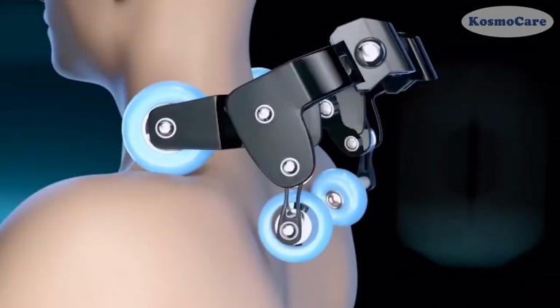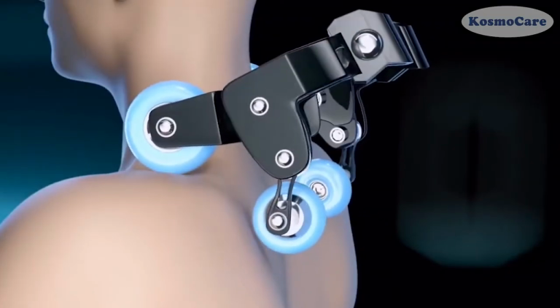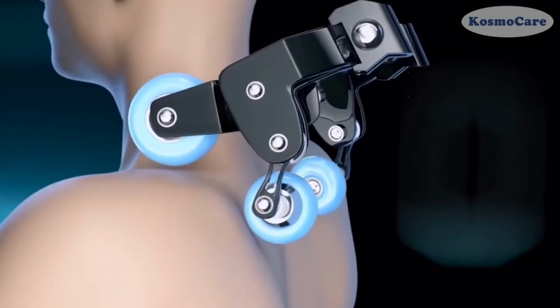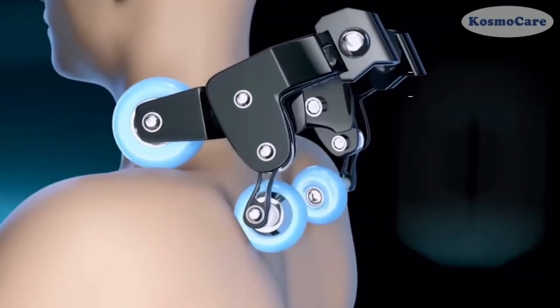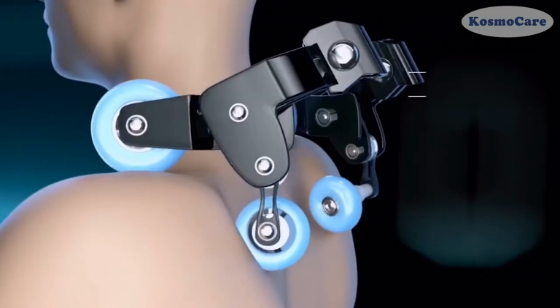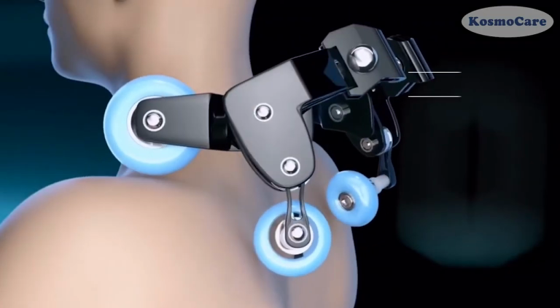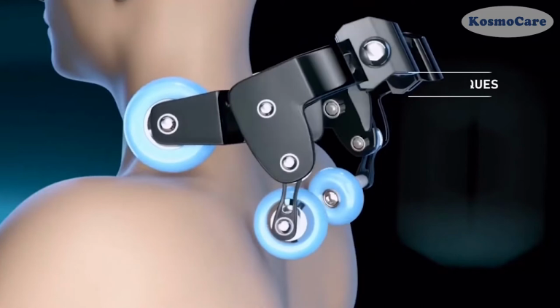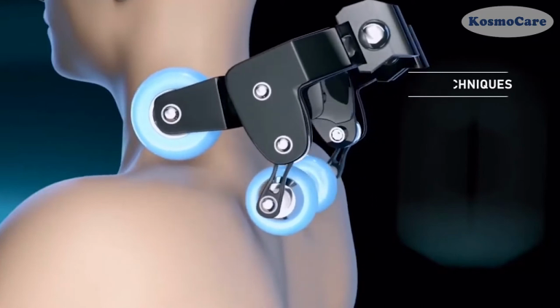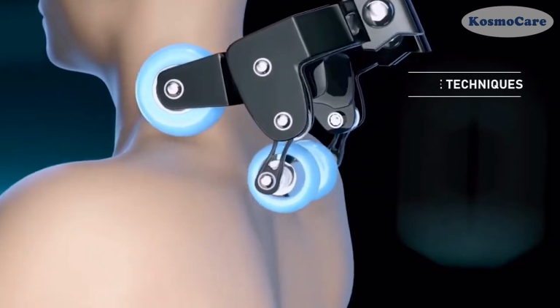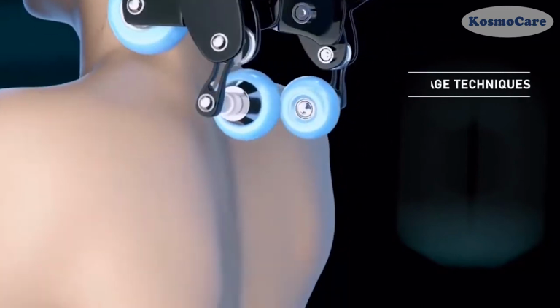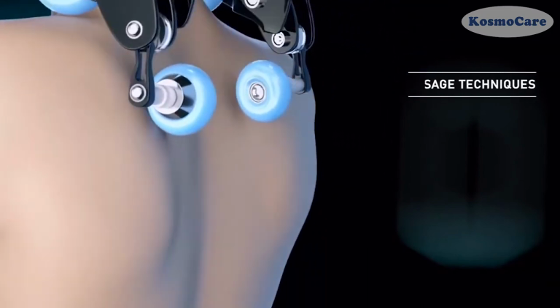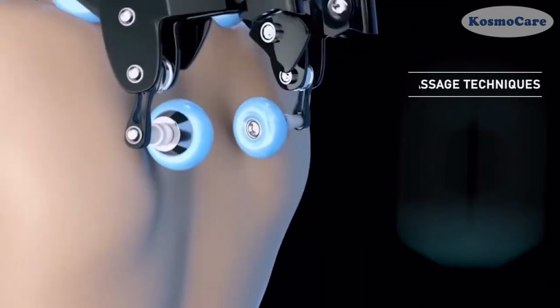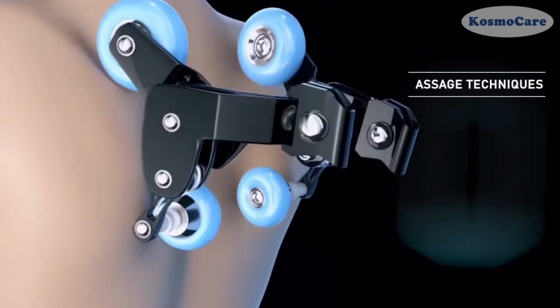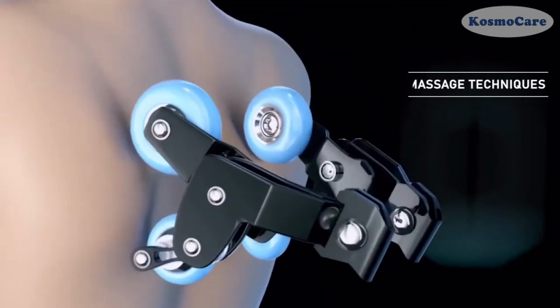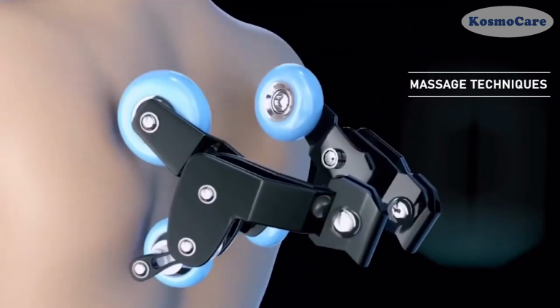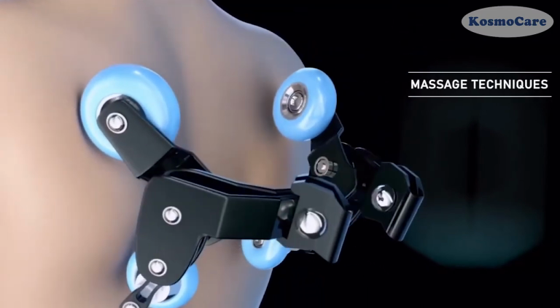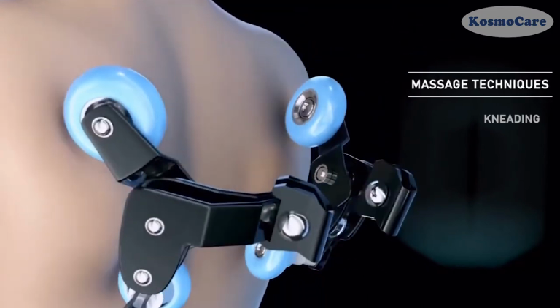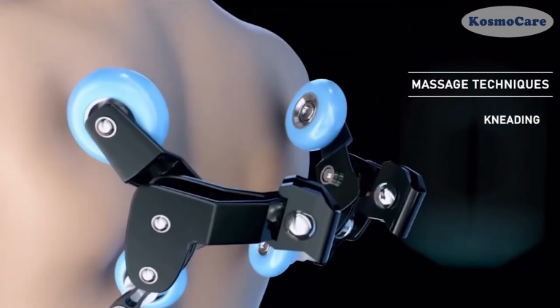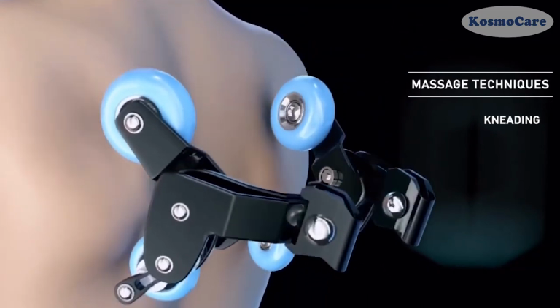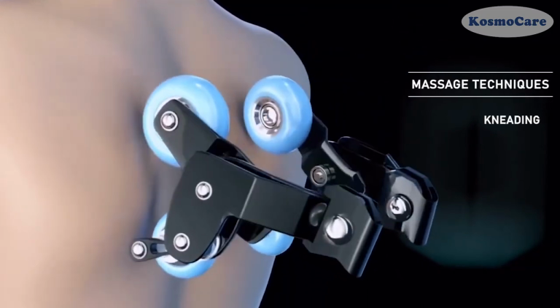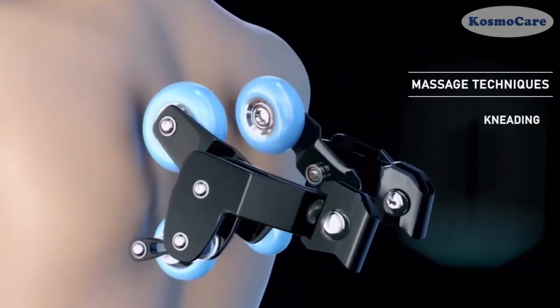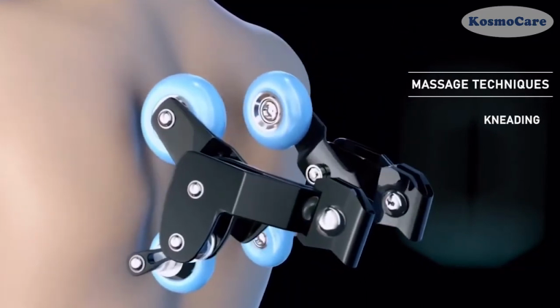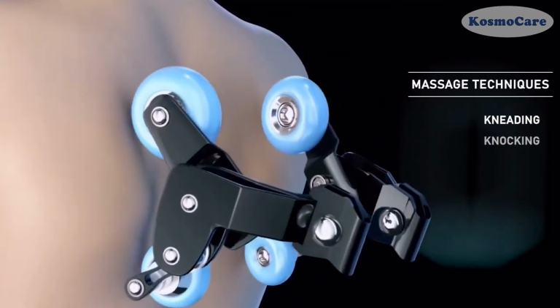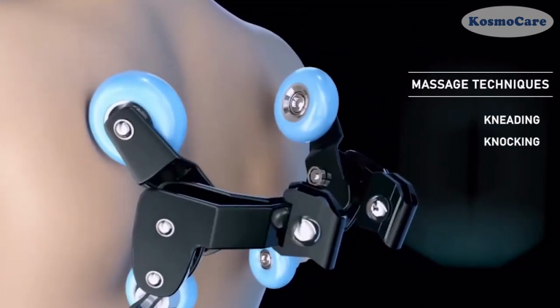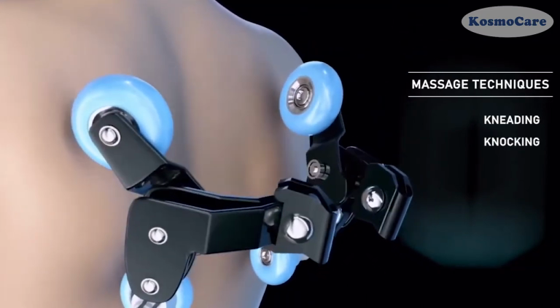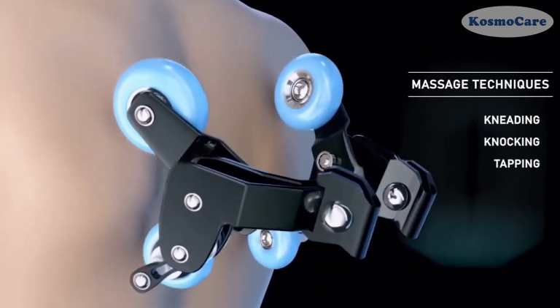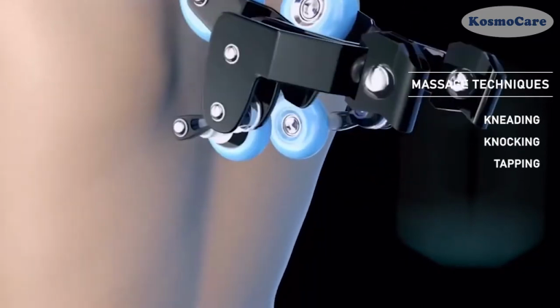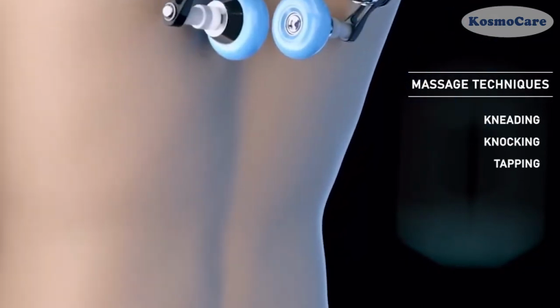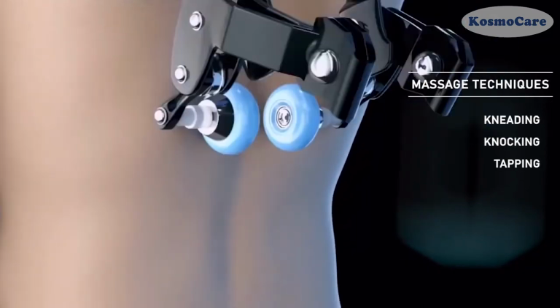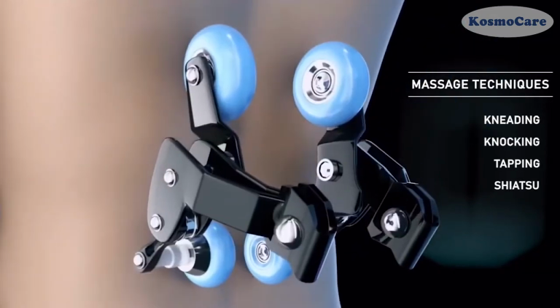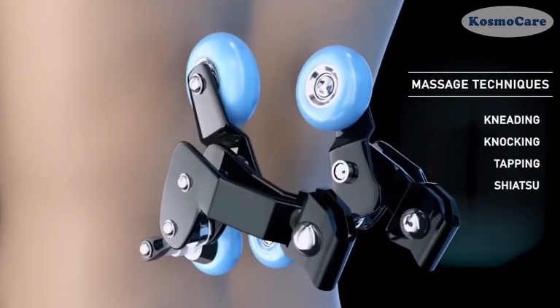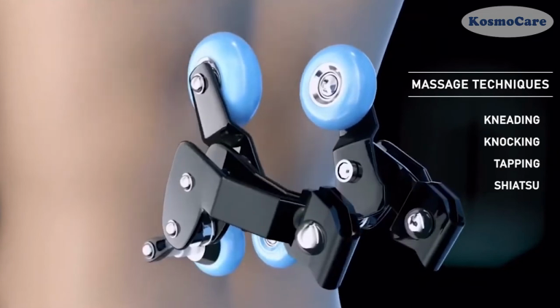The rollers perform different massage techniques: kneading, knocking, tapping, and shiatsu.